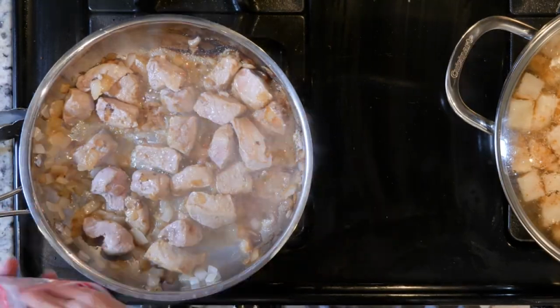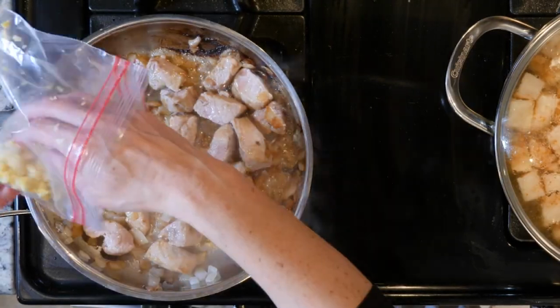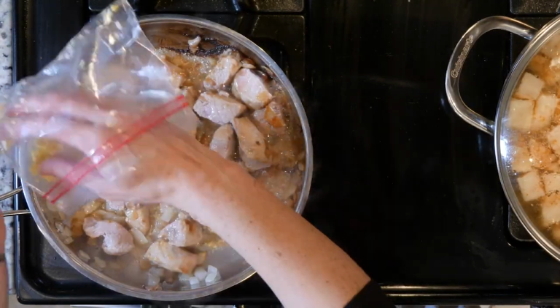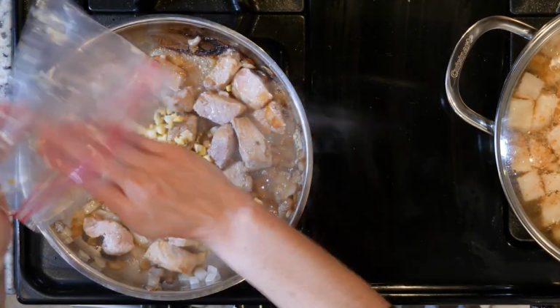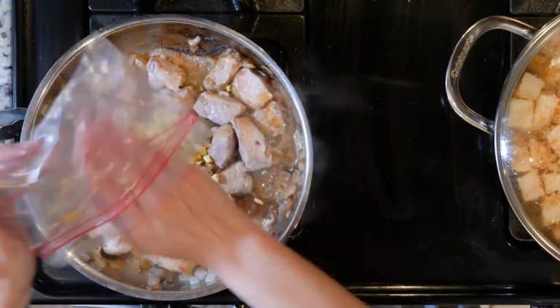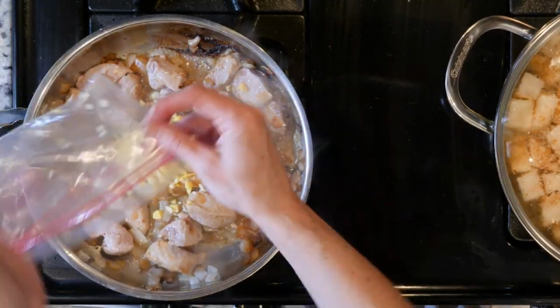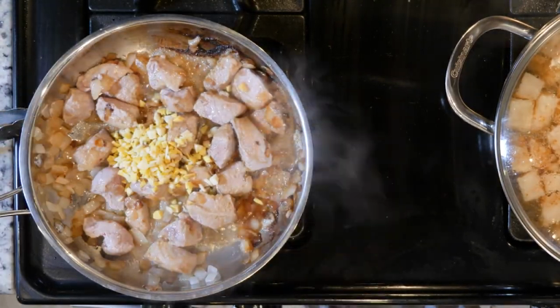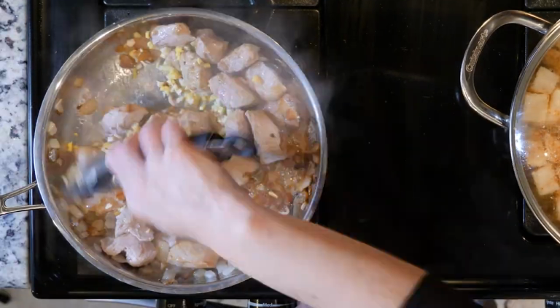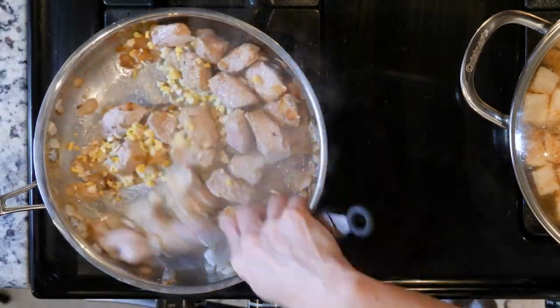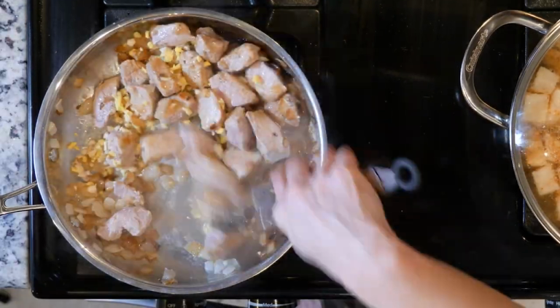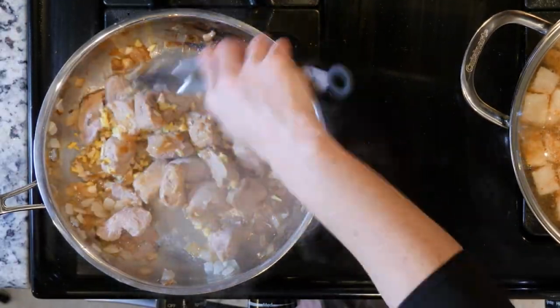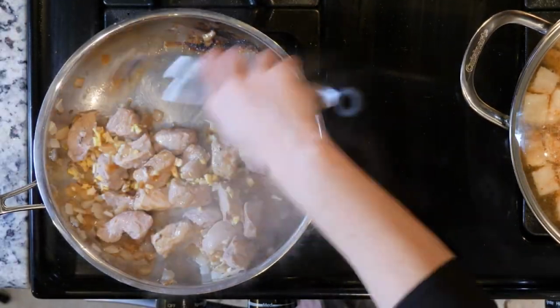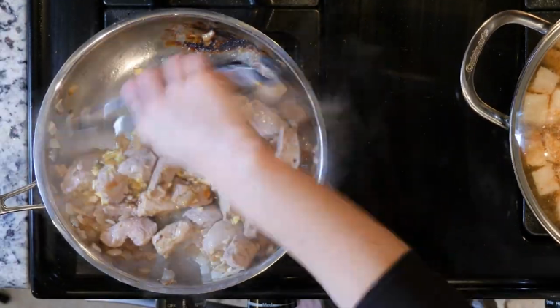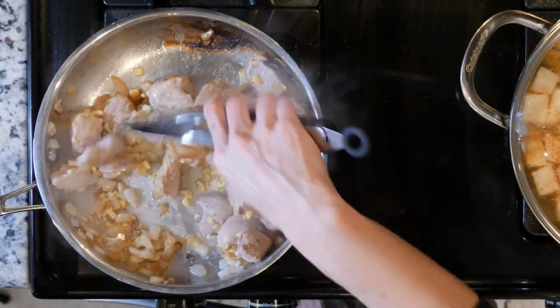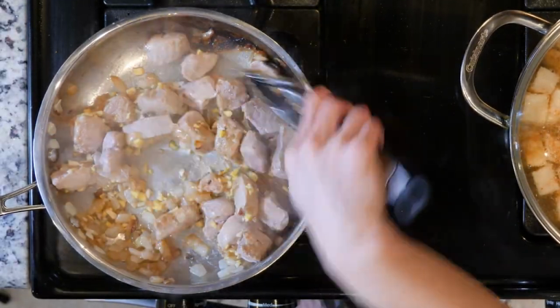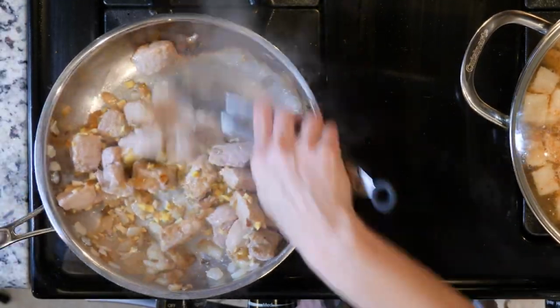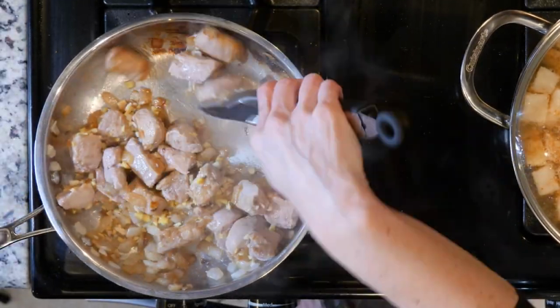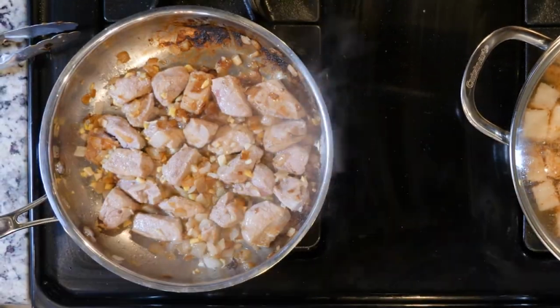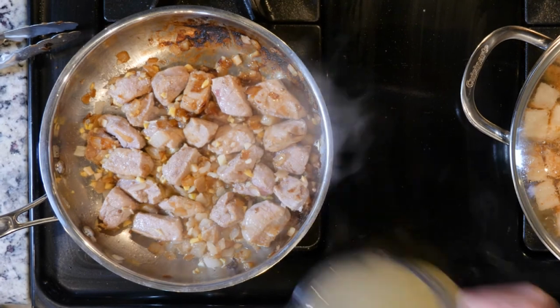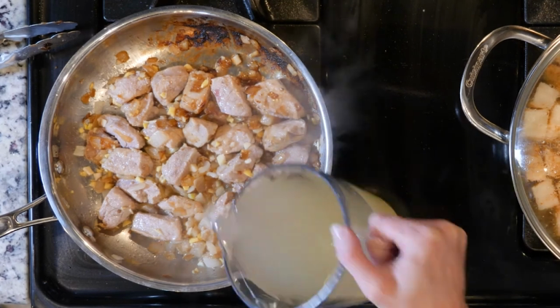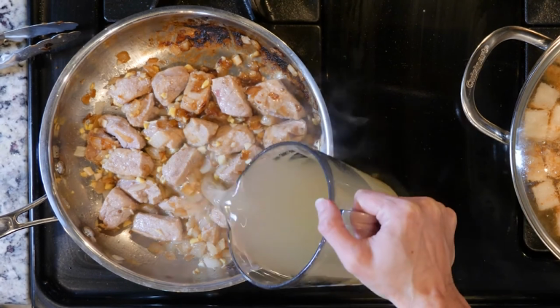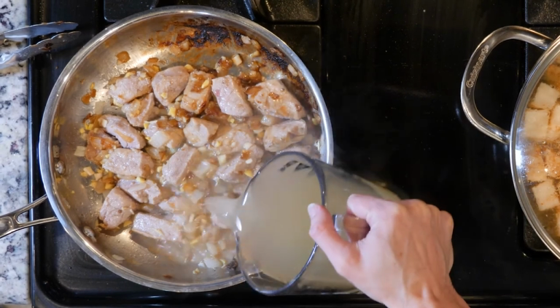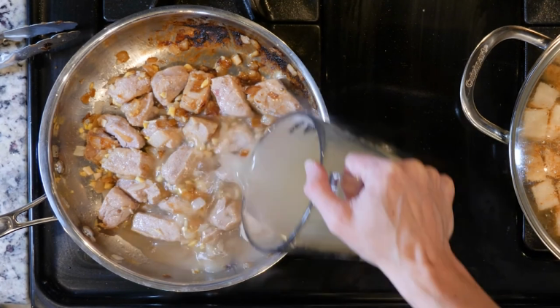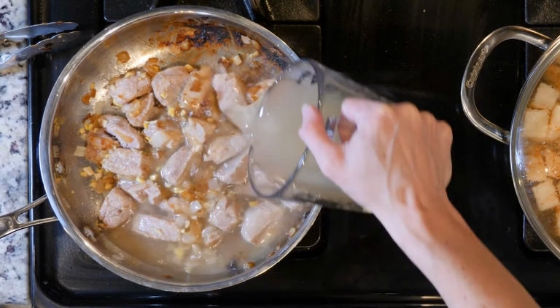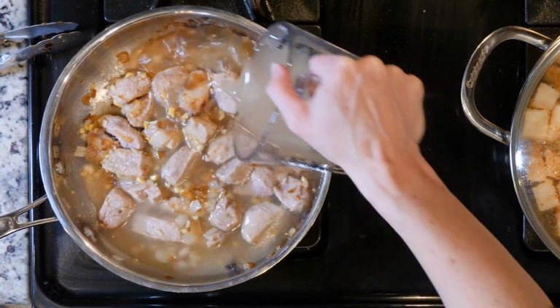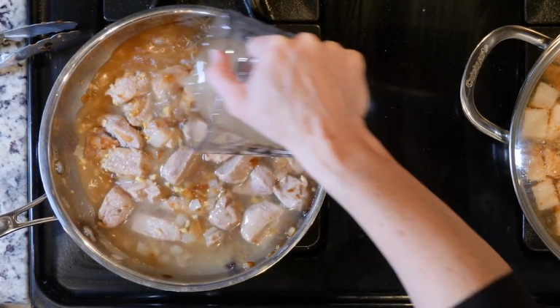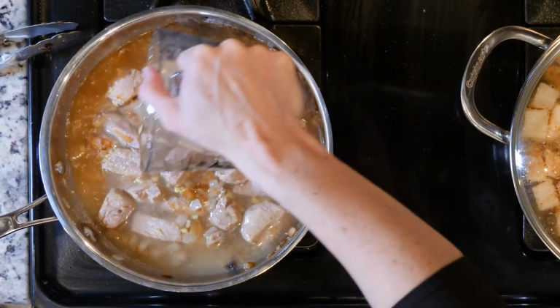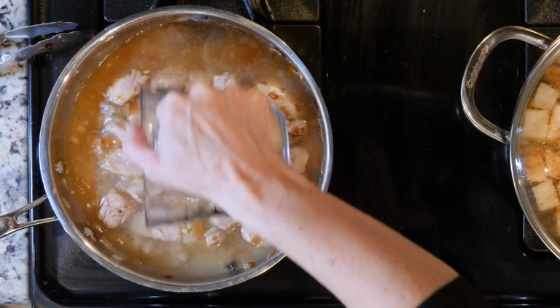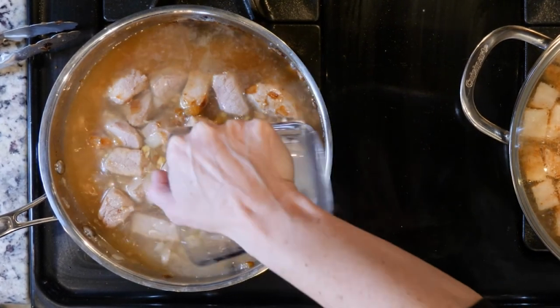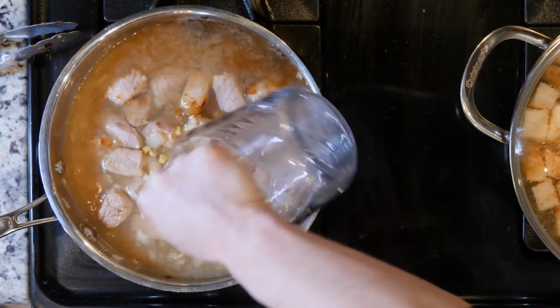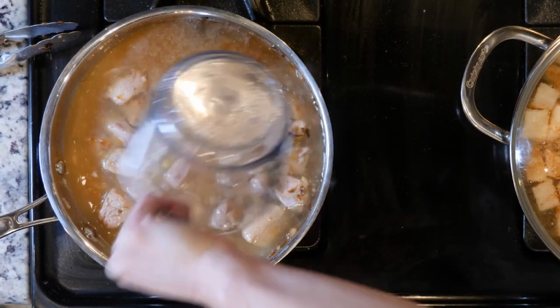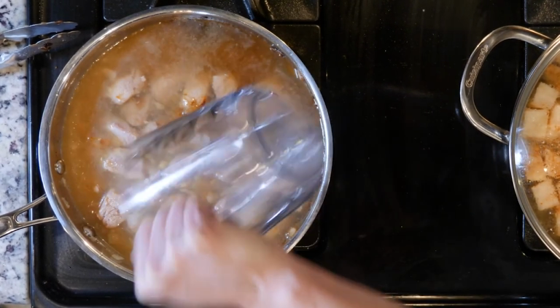Add the garlic and ginger to the pan and cook for 15 minutes. Next, add two cups of chicken broth and cook for 10 minutes.